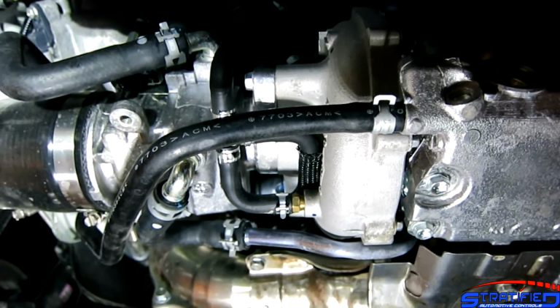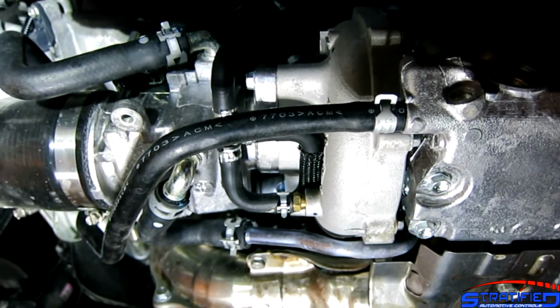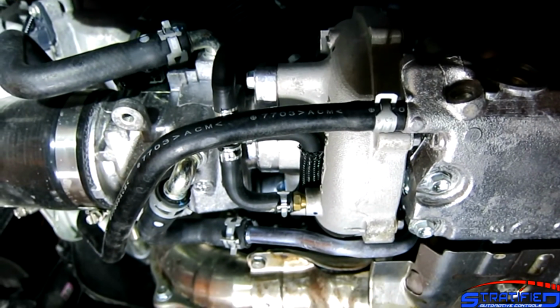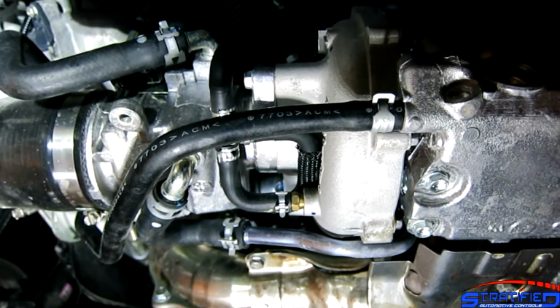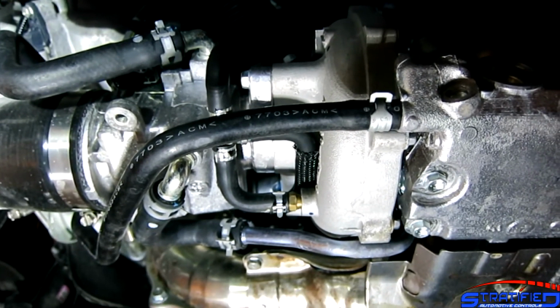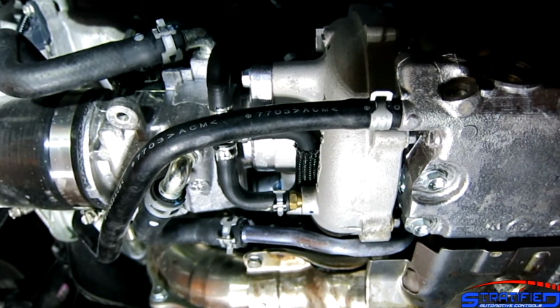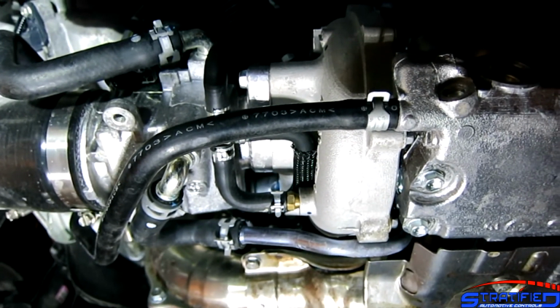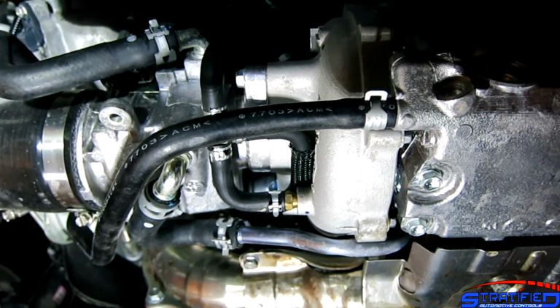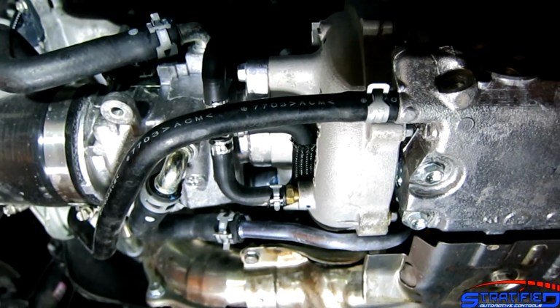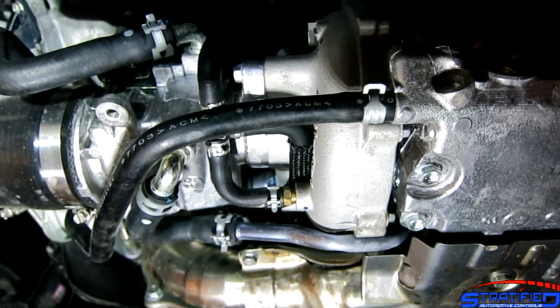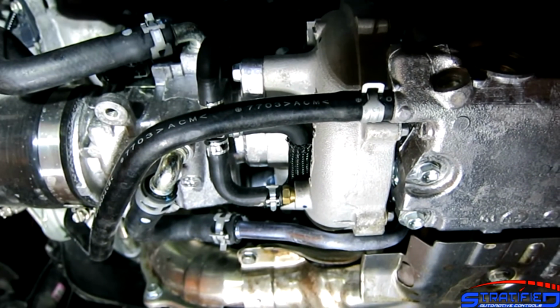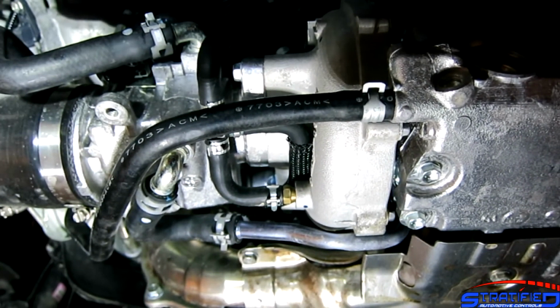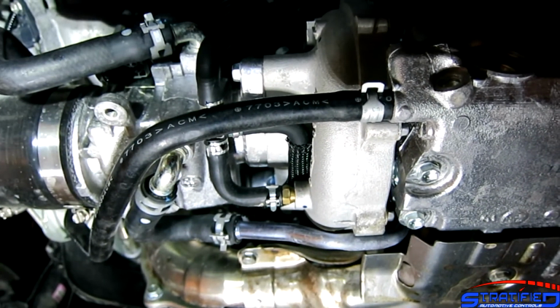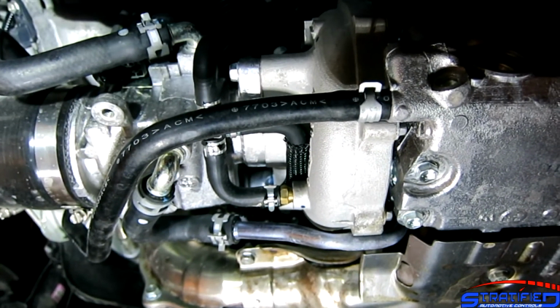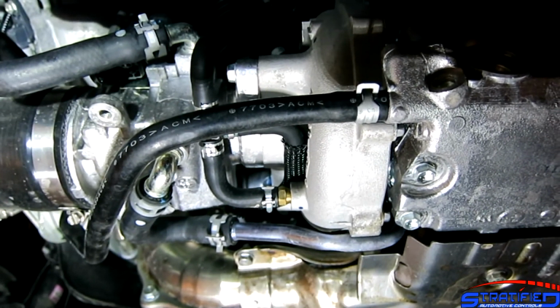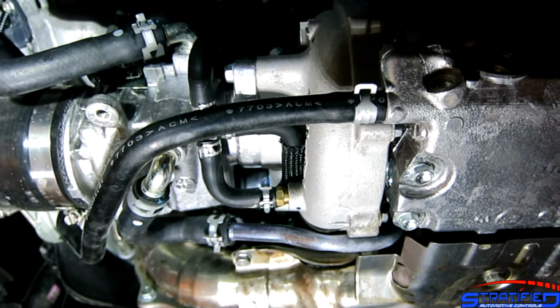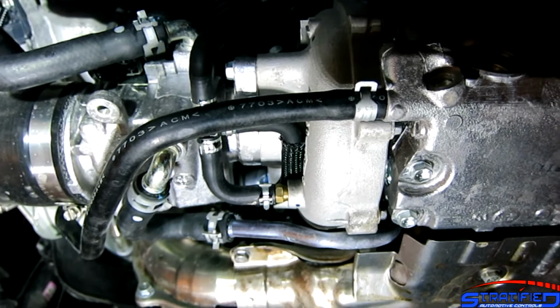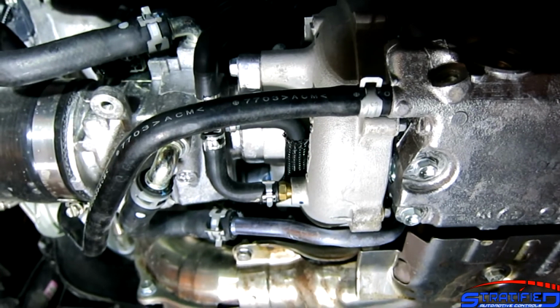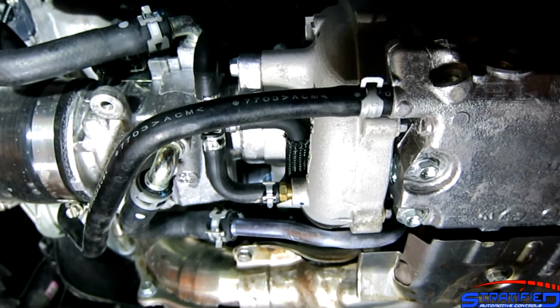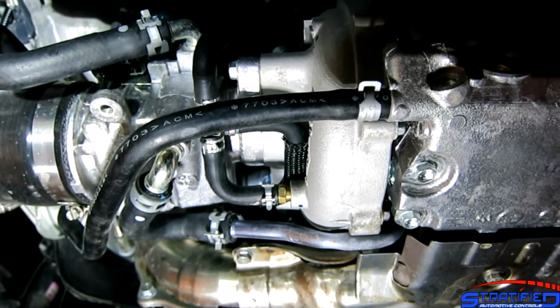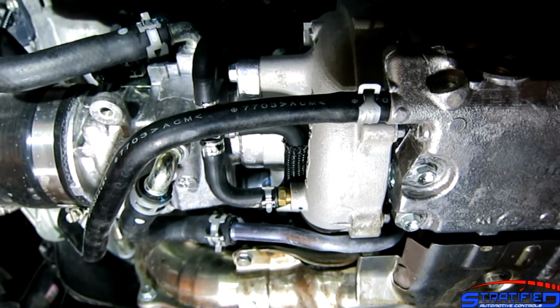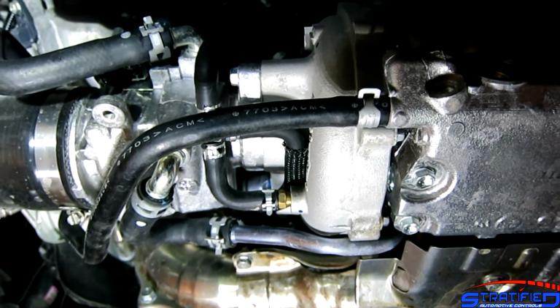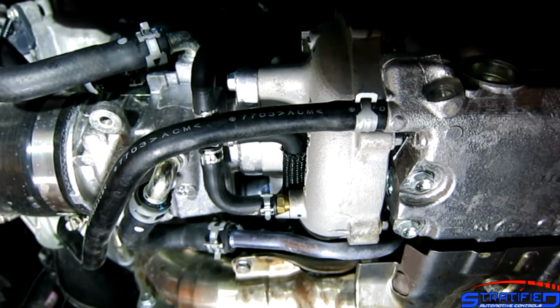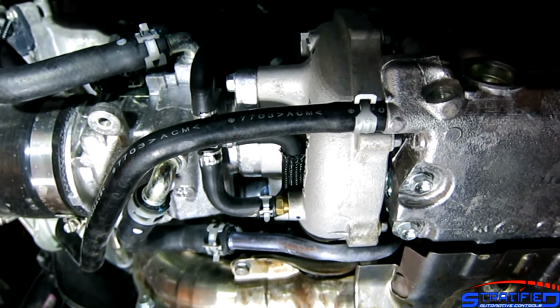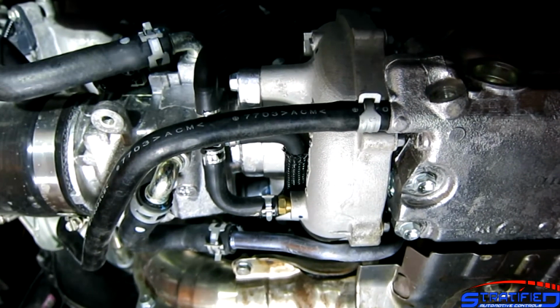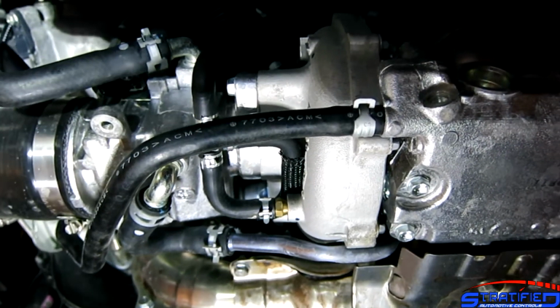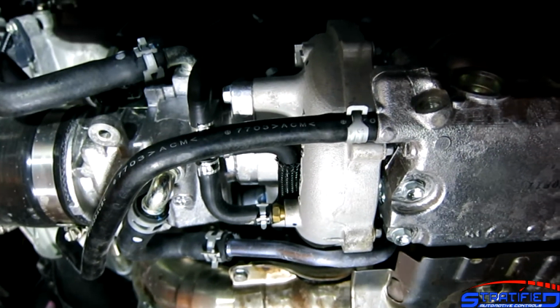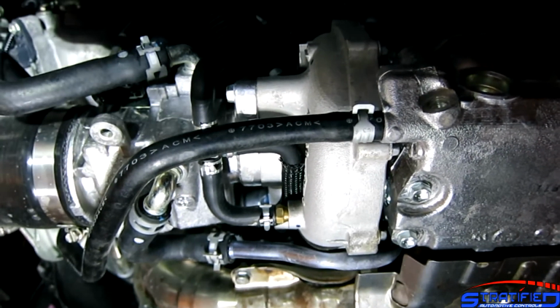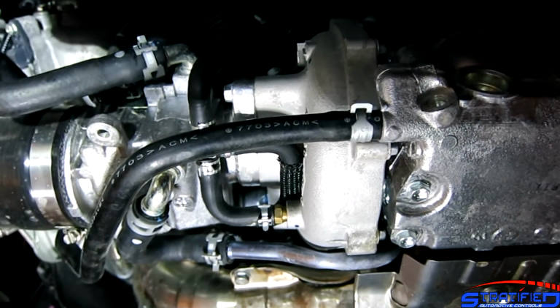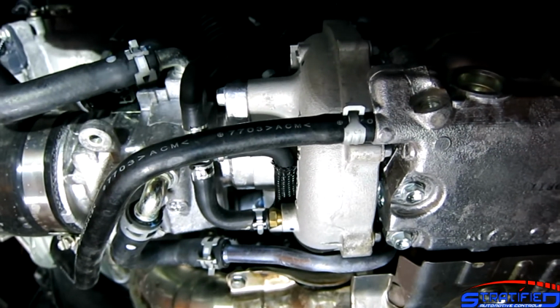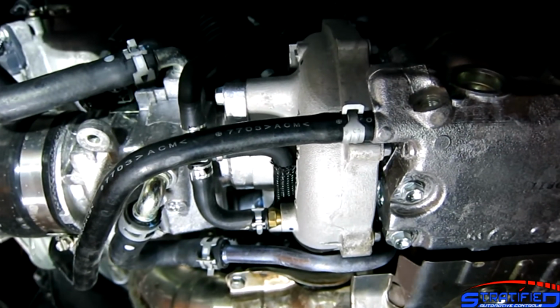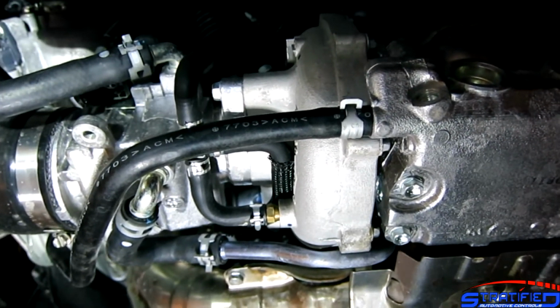Hopefully this shed some light on how the boost control system works on the Subaru WRX. Until next time.